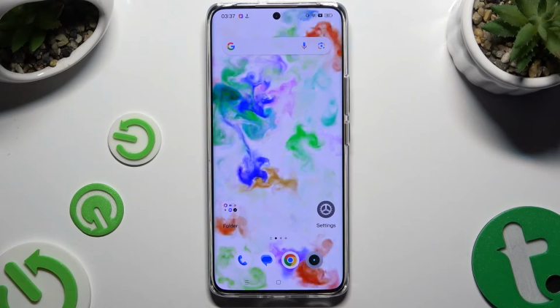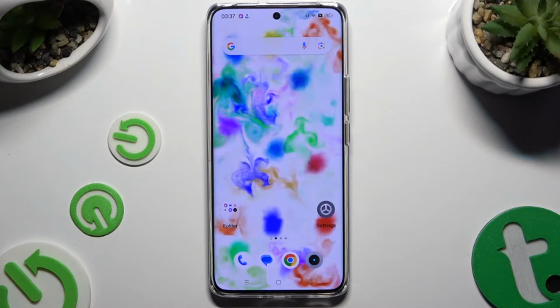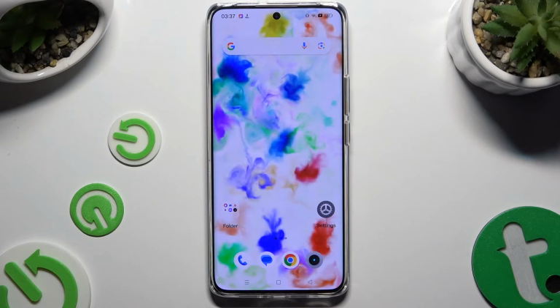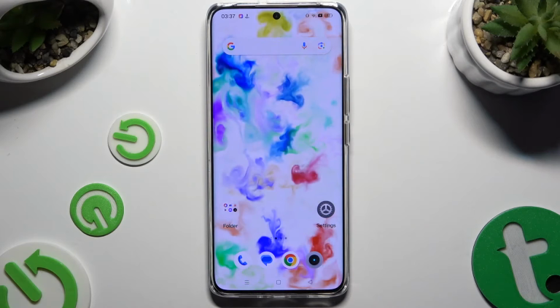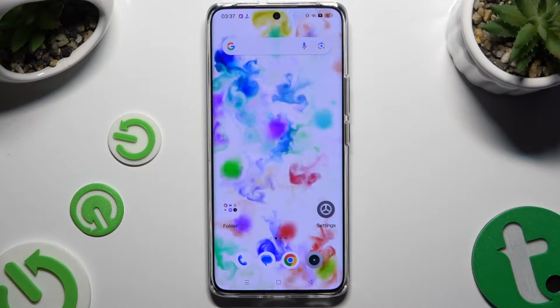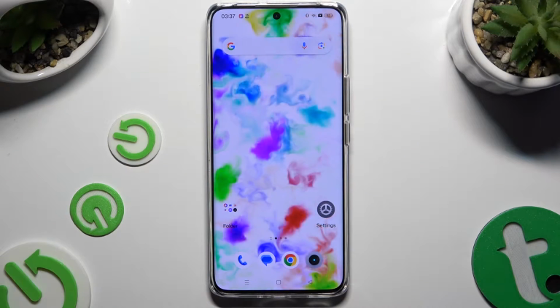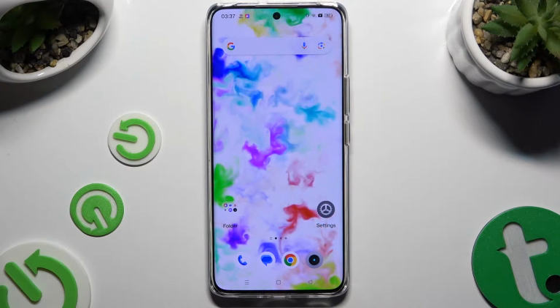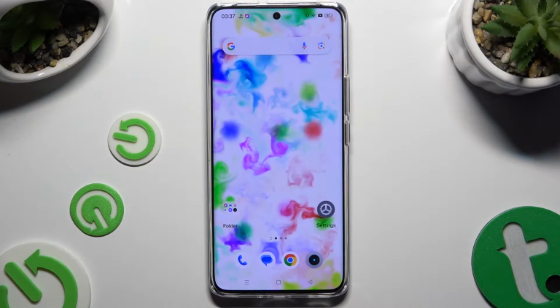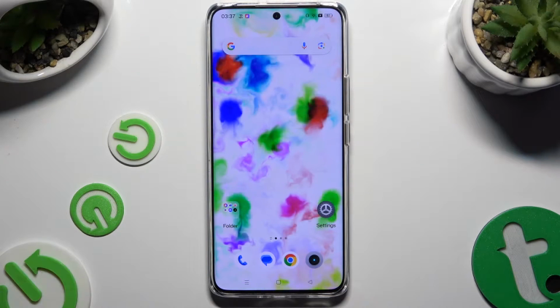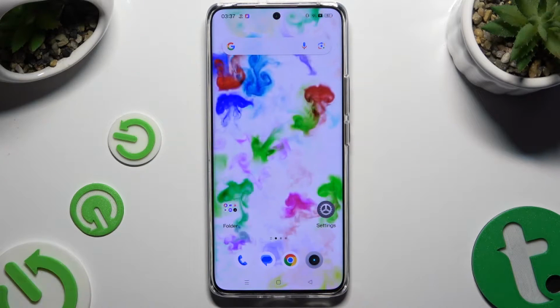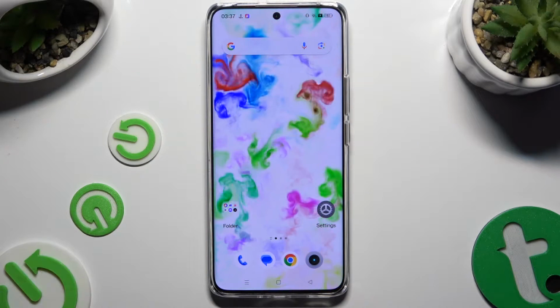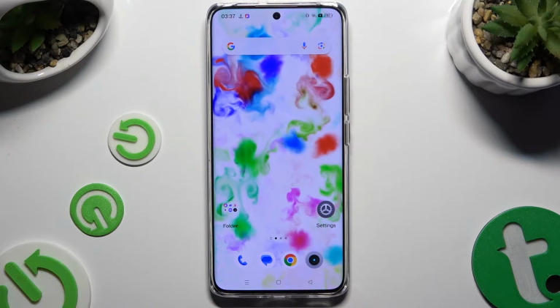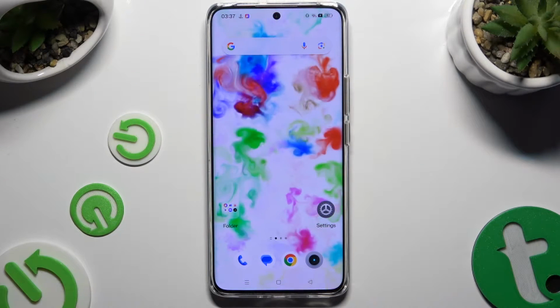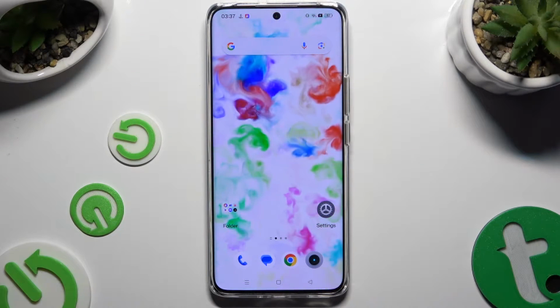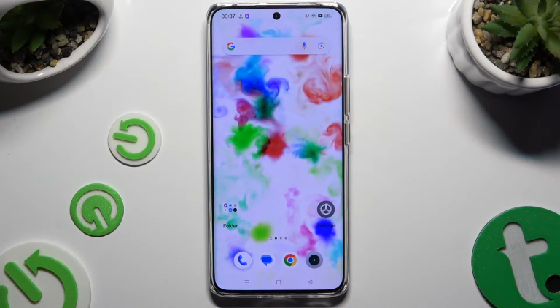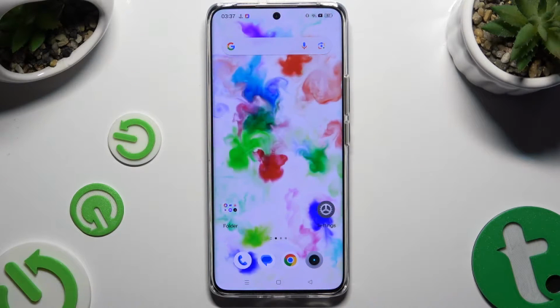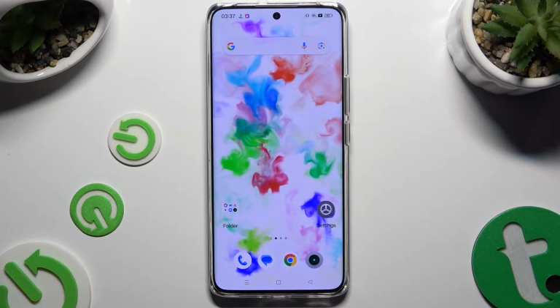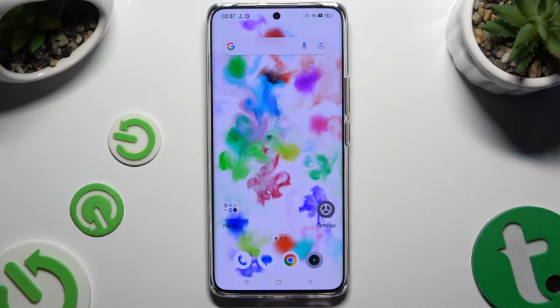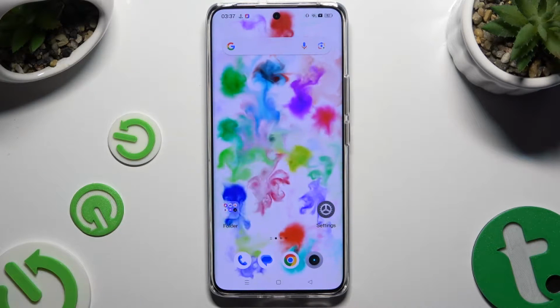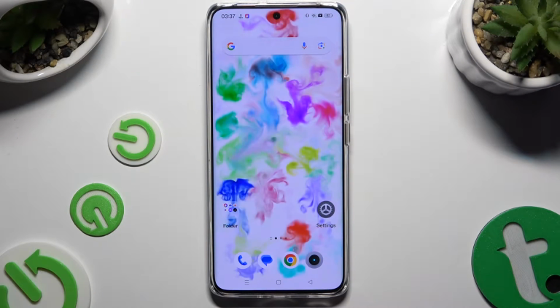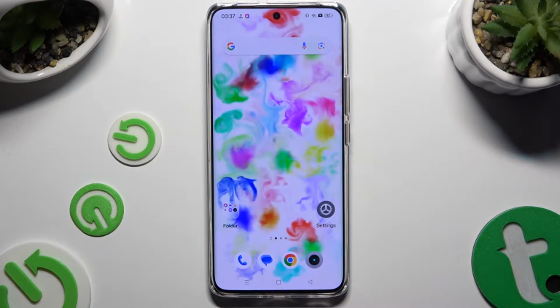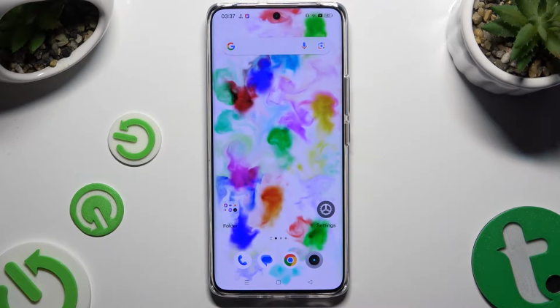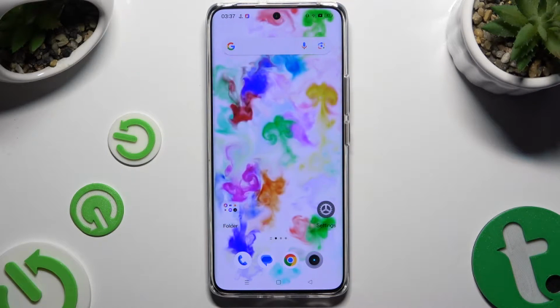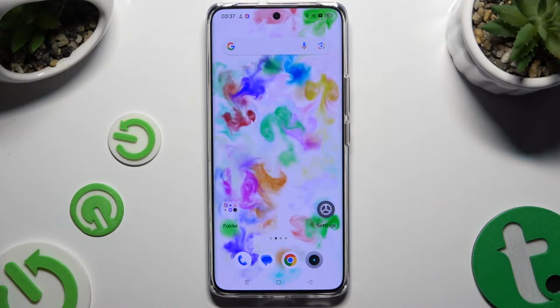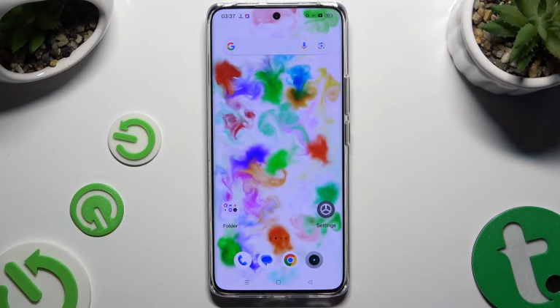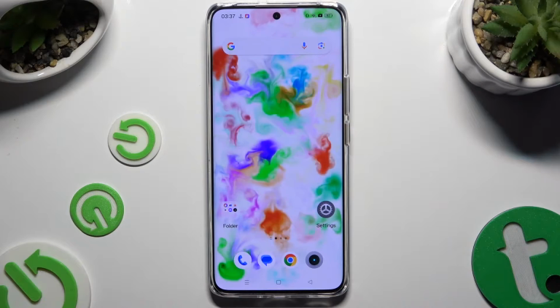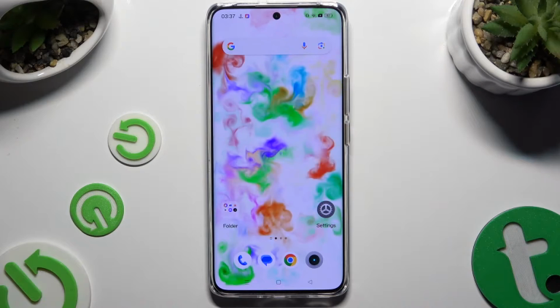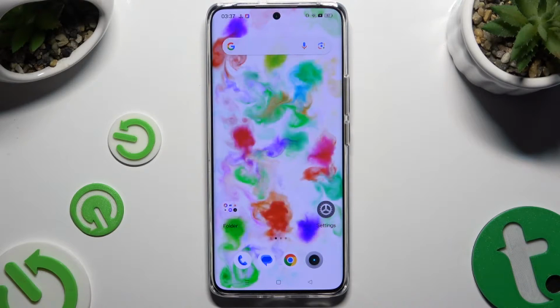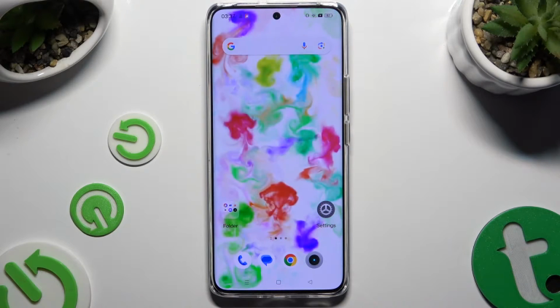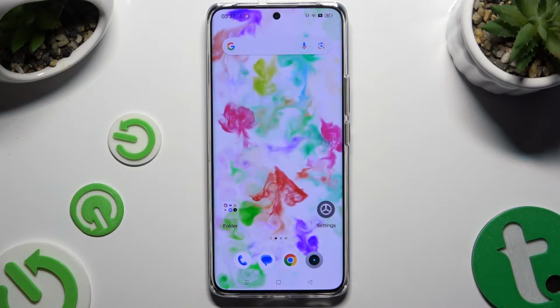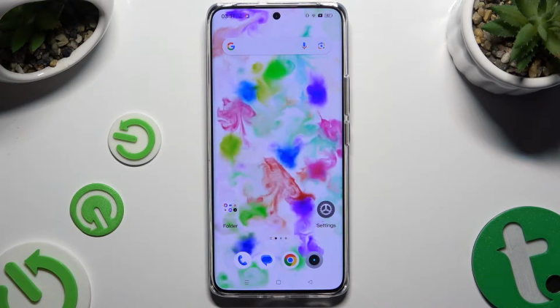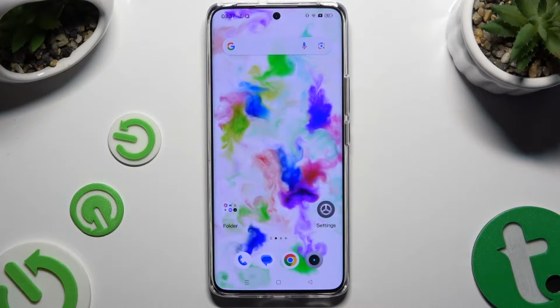In front of me is the Realme 12 Pro Plus and today I would like to show you how you can connect it to a printer.